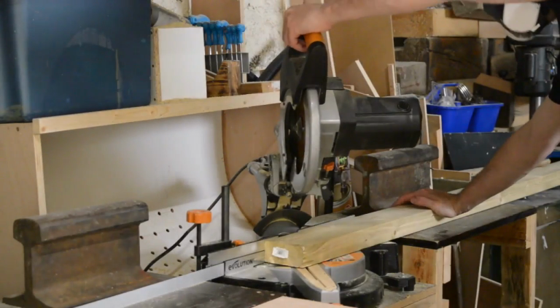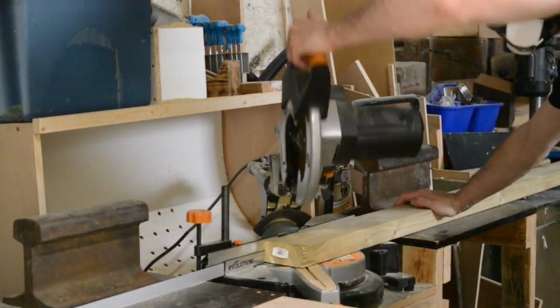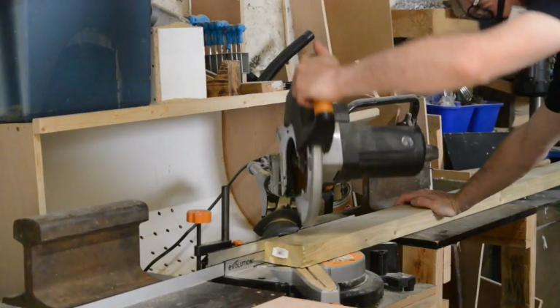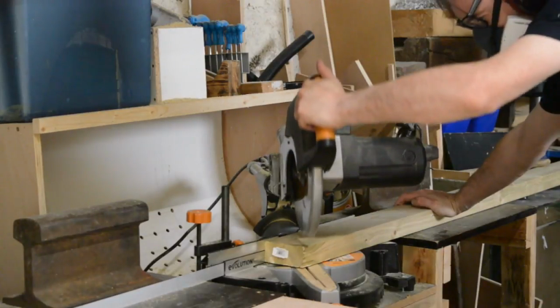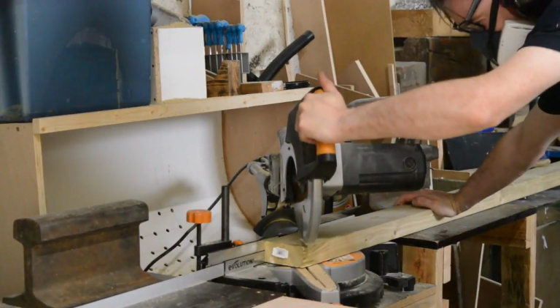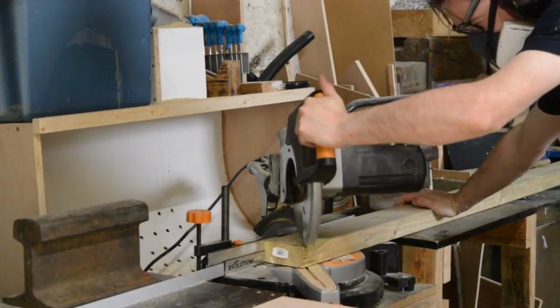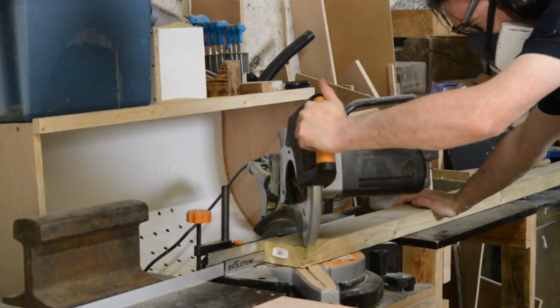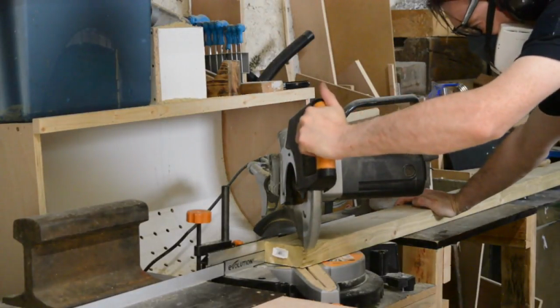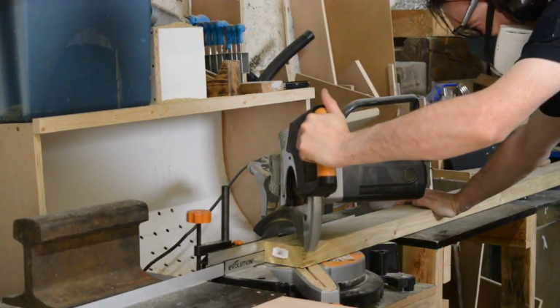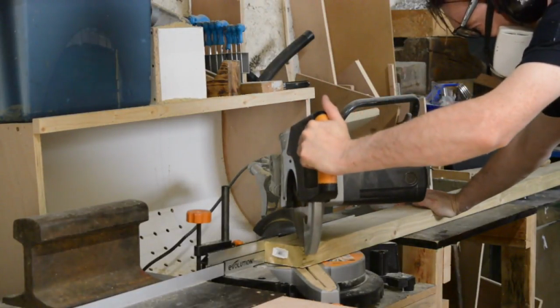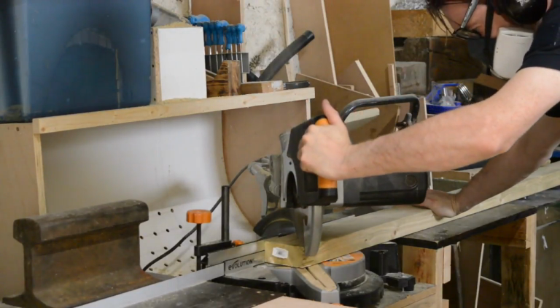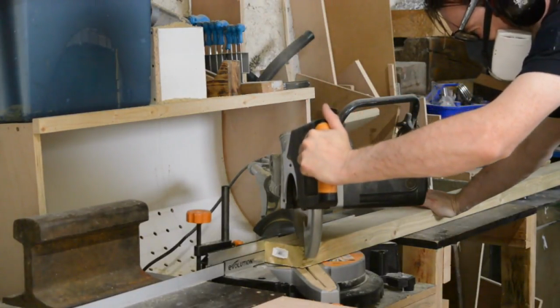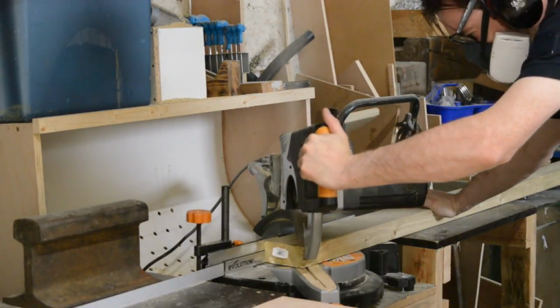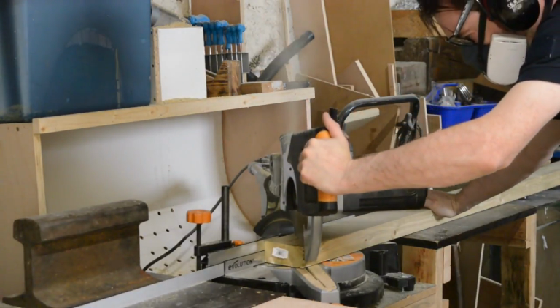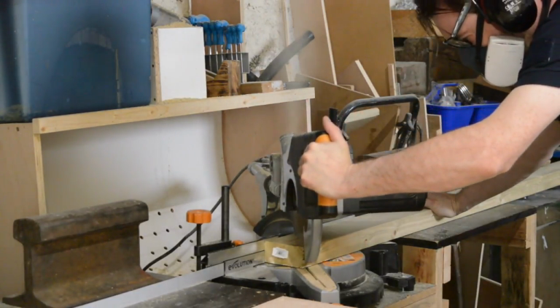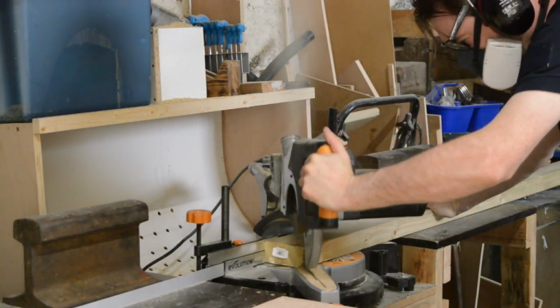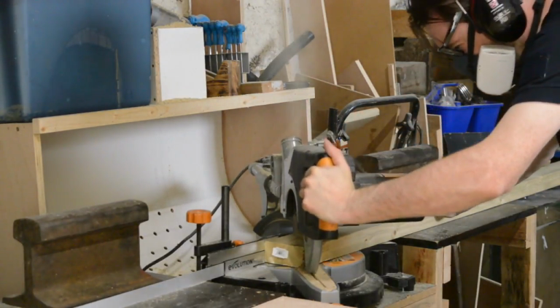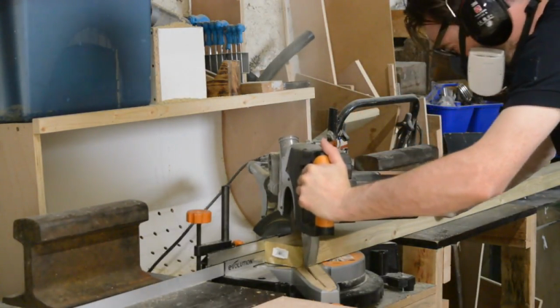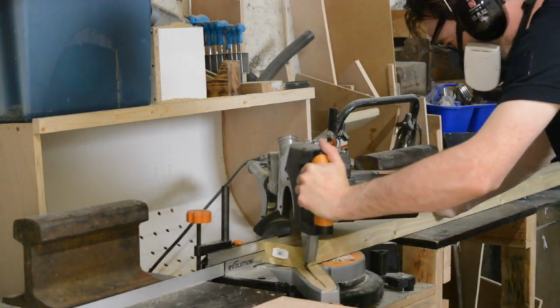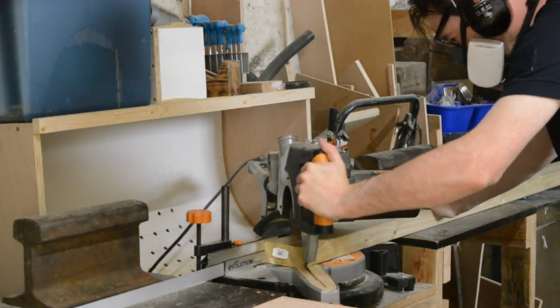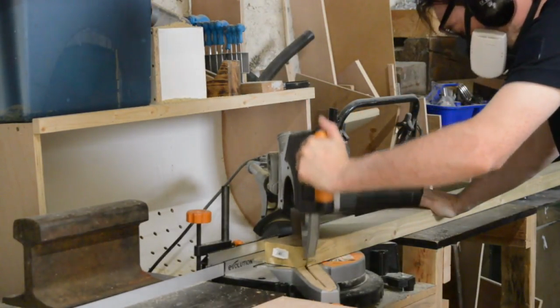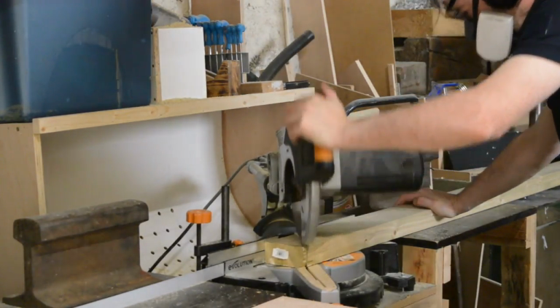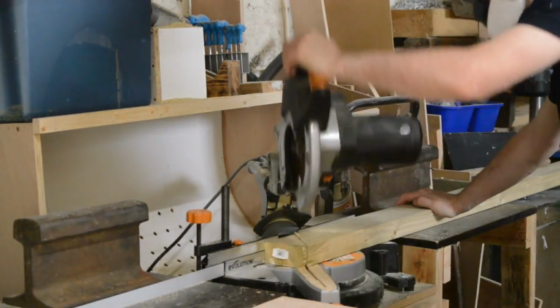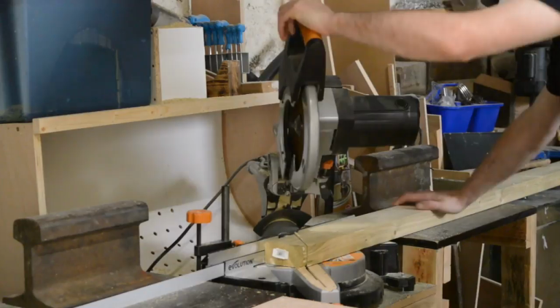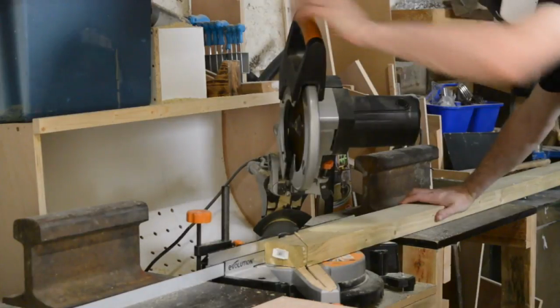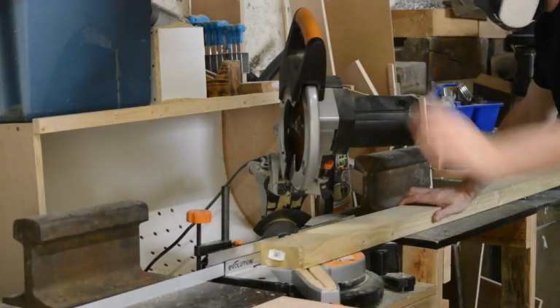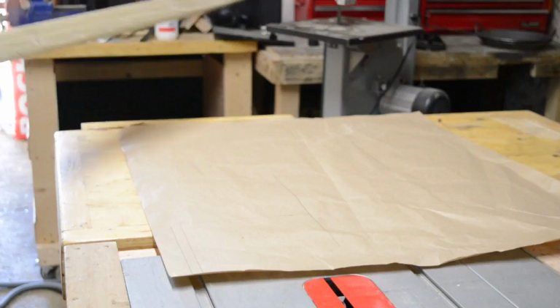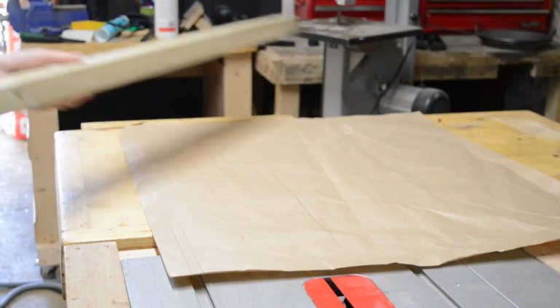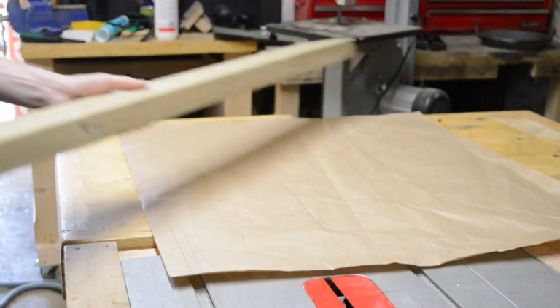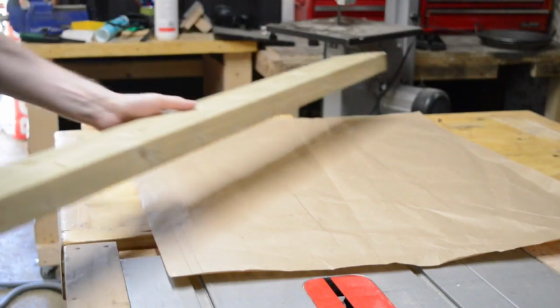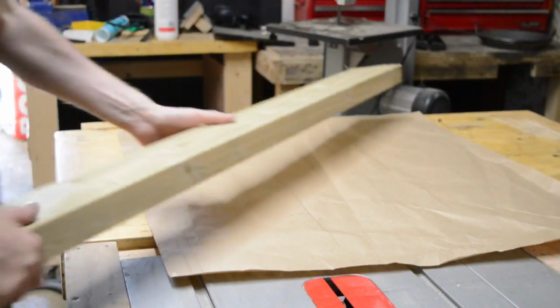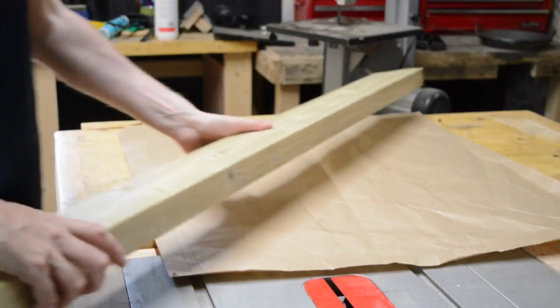Hello, I'm Matt and welcome to Badger Workshop. I'm getting a bit sick of climbing in and out of a hut and thought it was about time I had some steps going up to it.